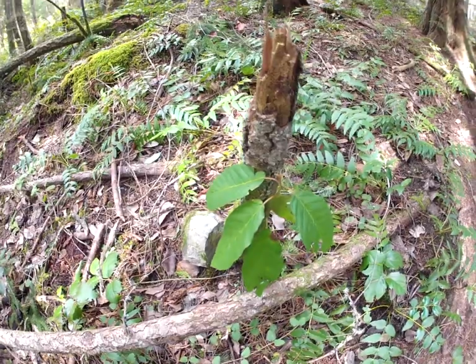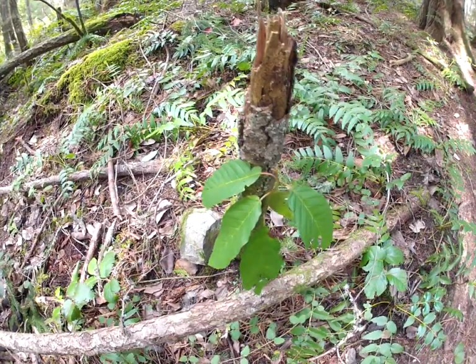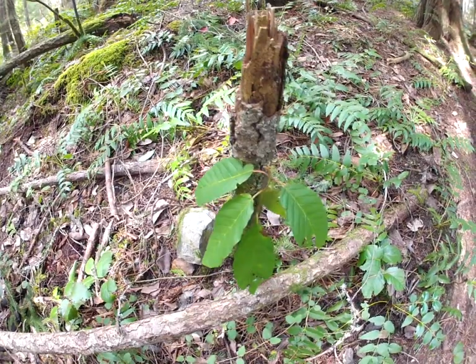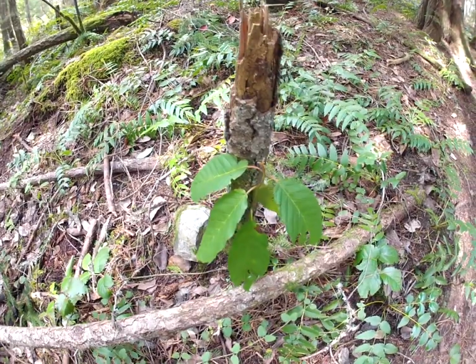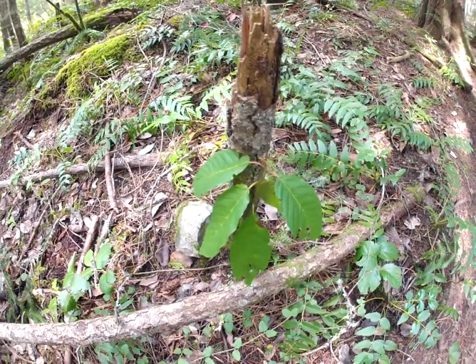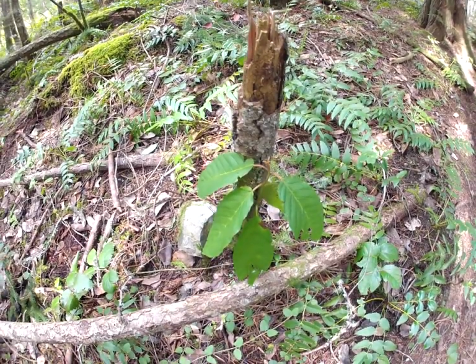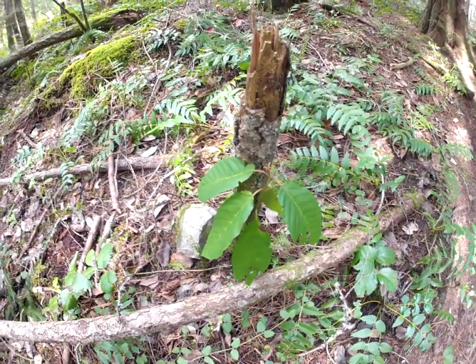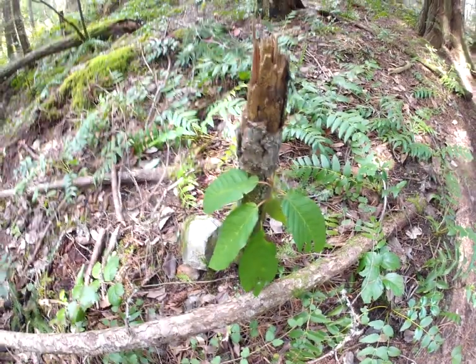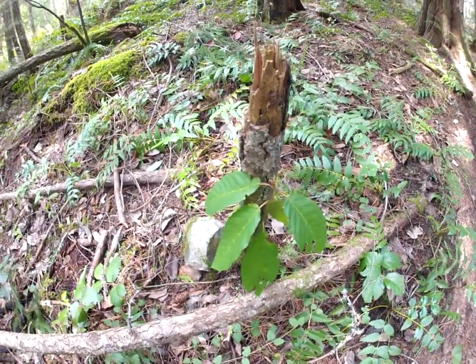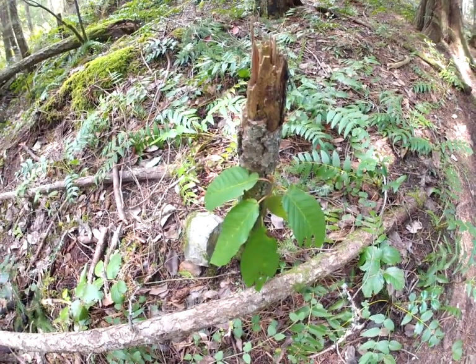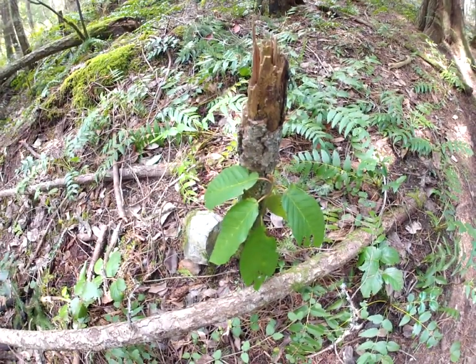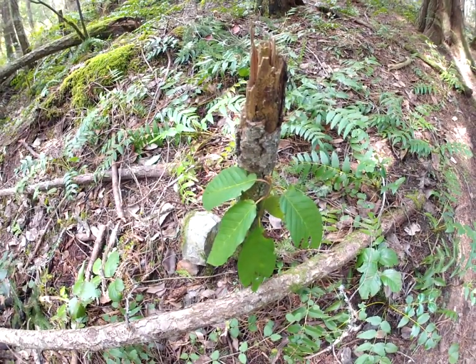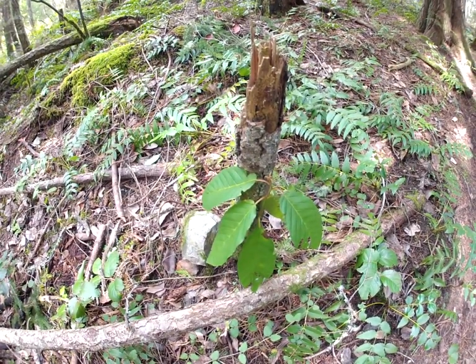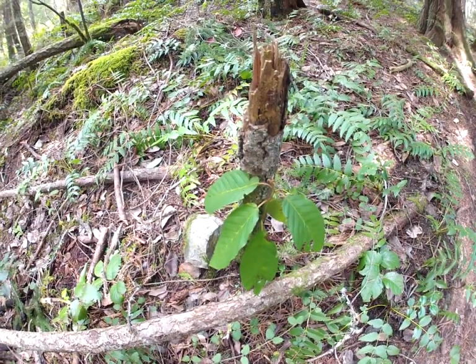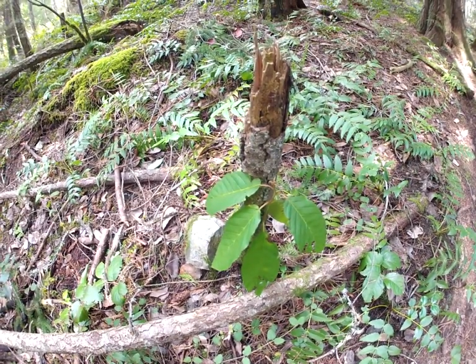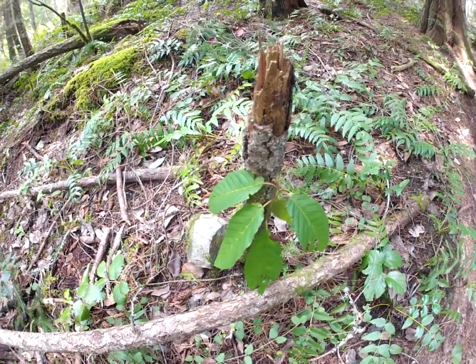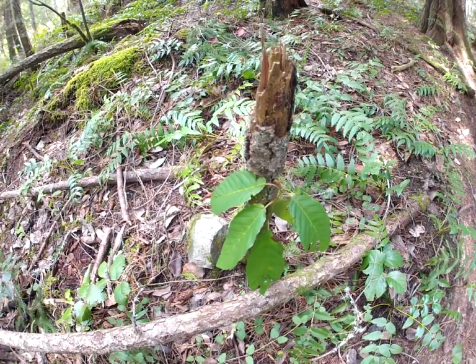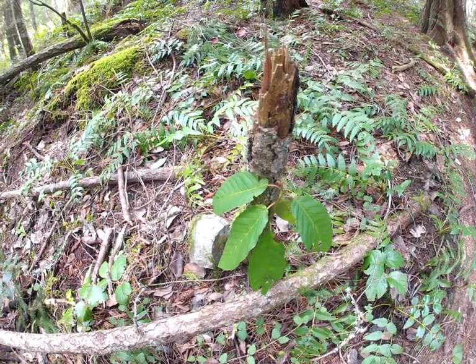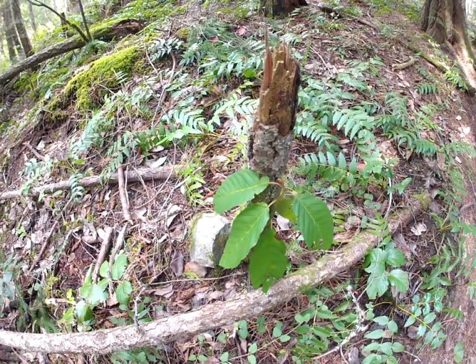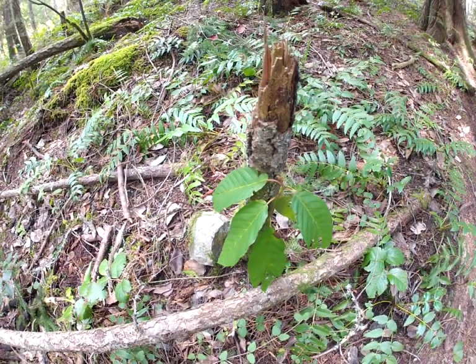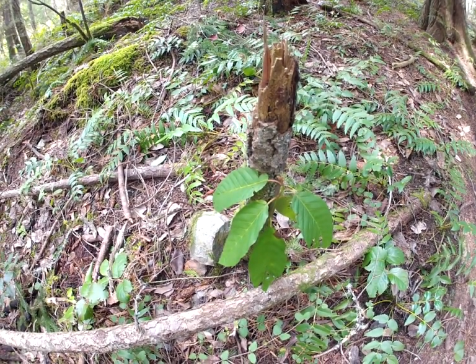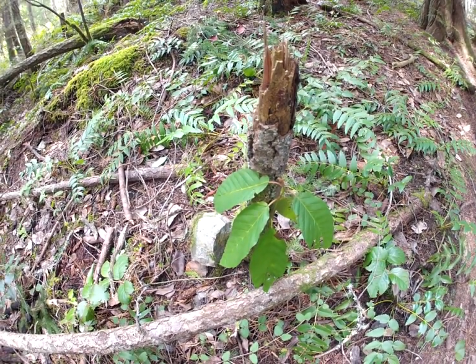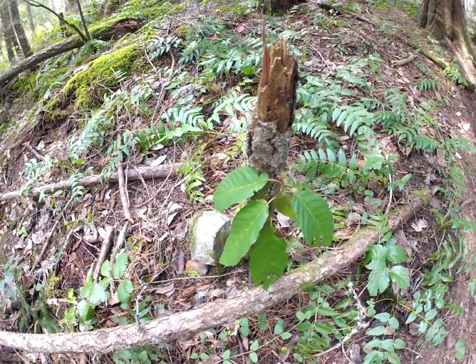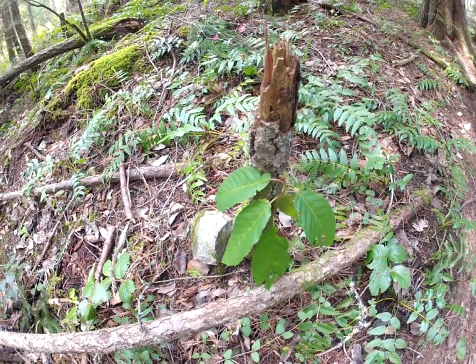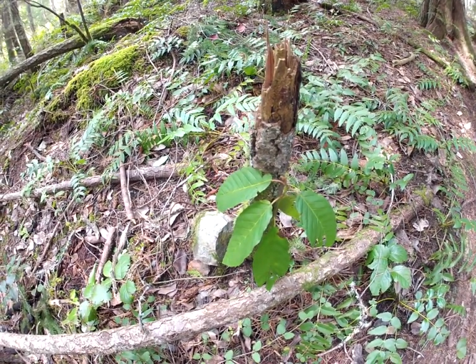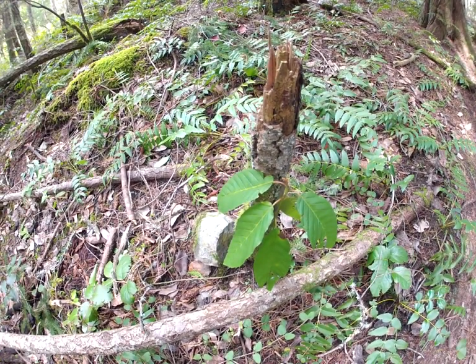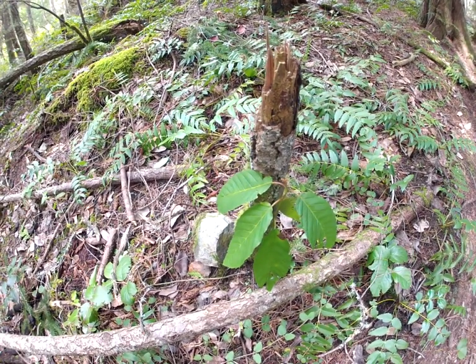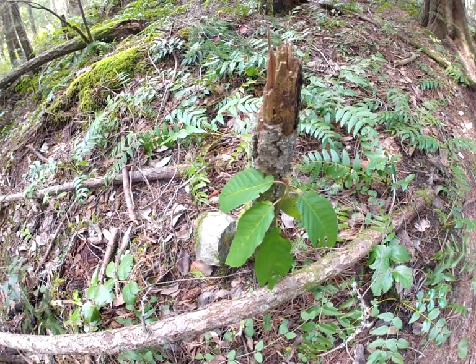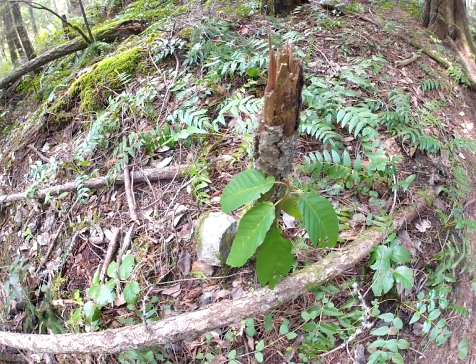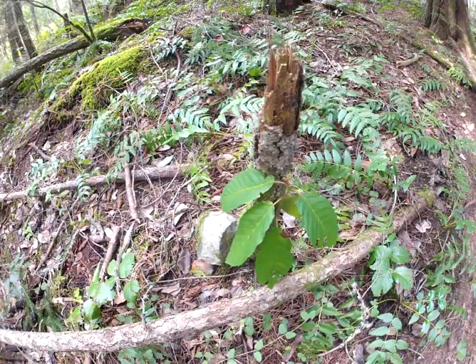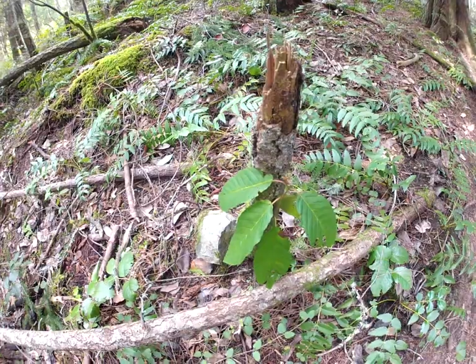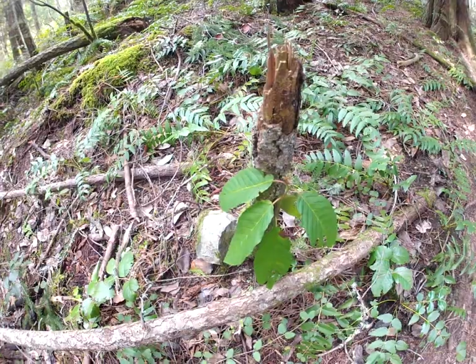Thanks for watching, cheers. This is on Salt Spring Island, the very northern end of Salt Spring.